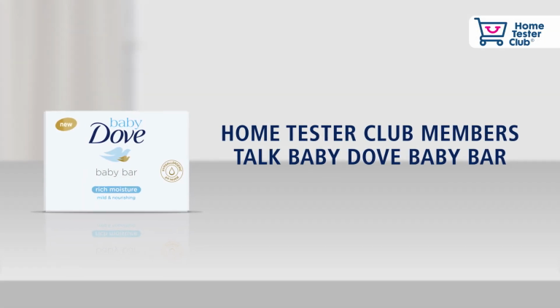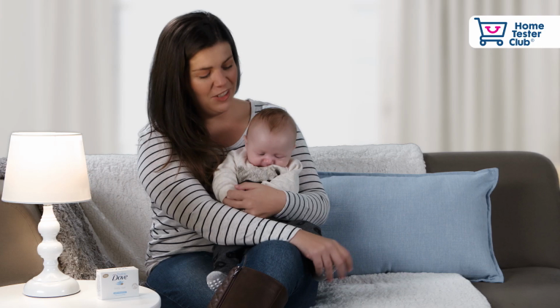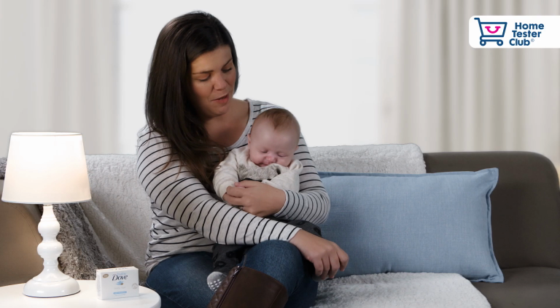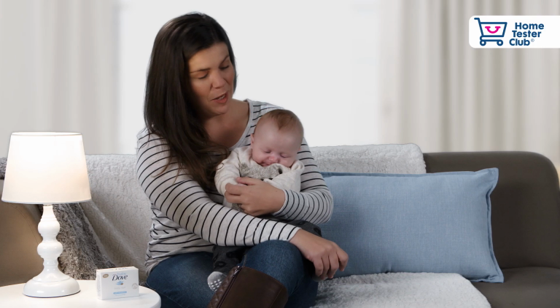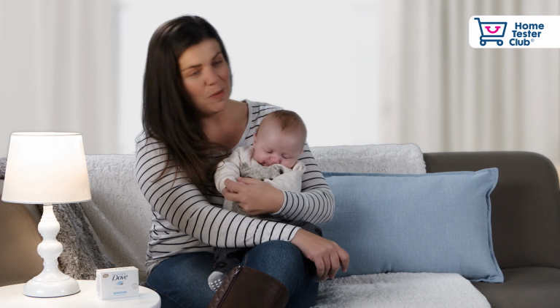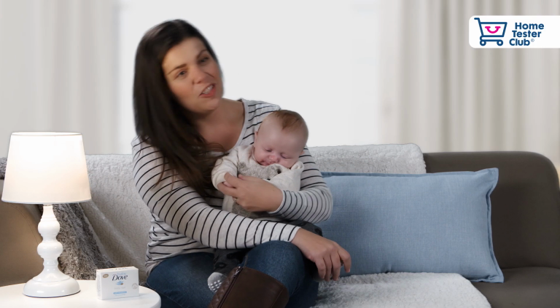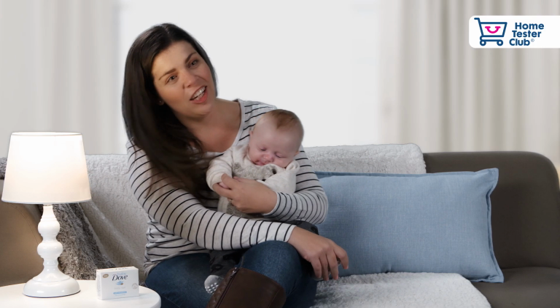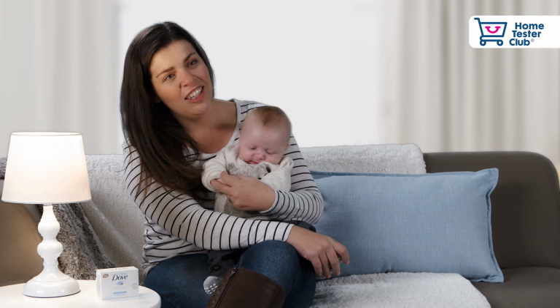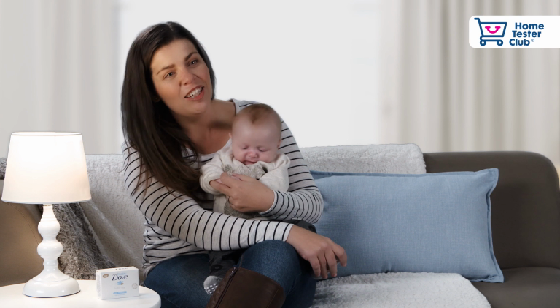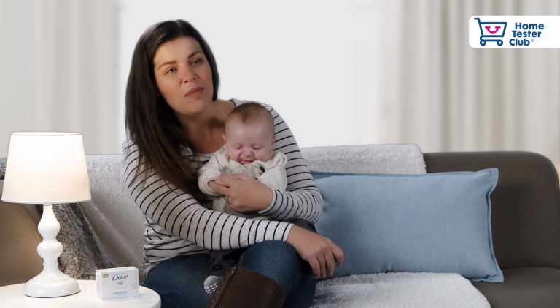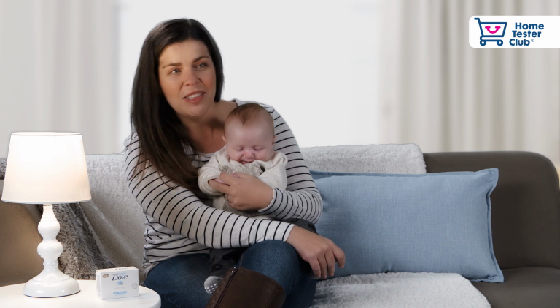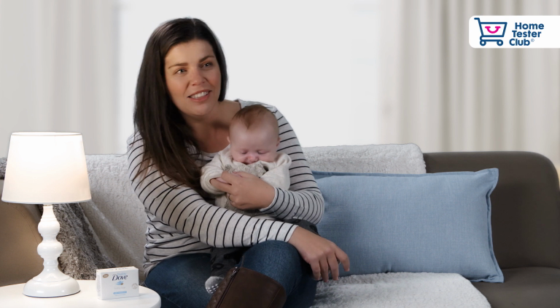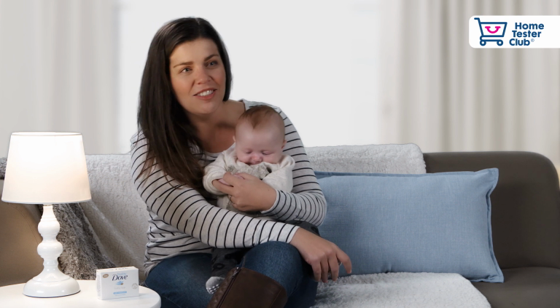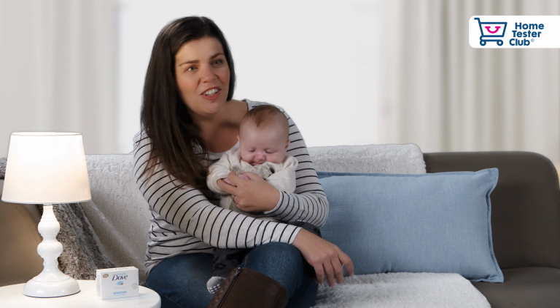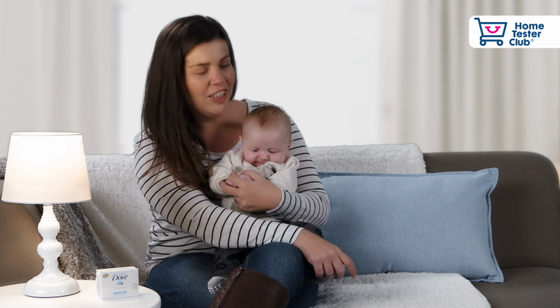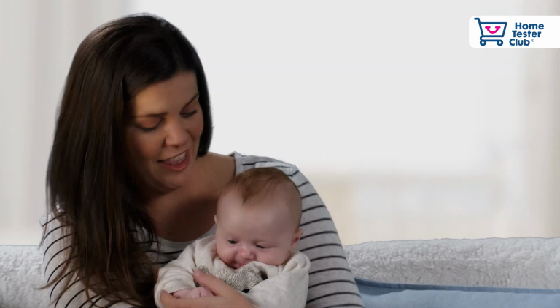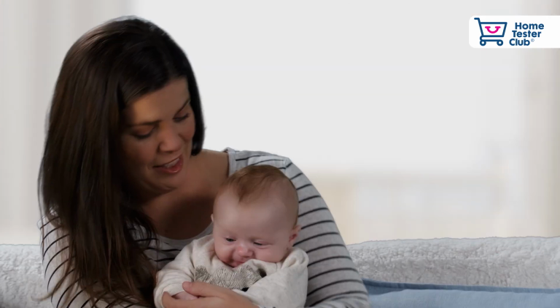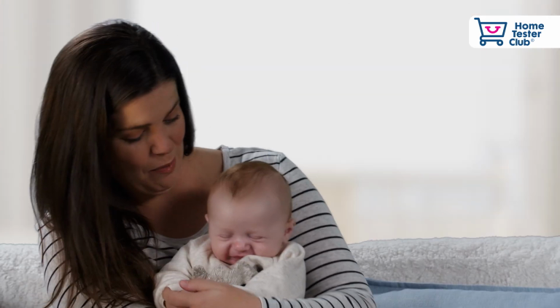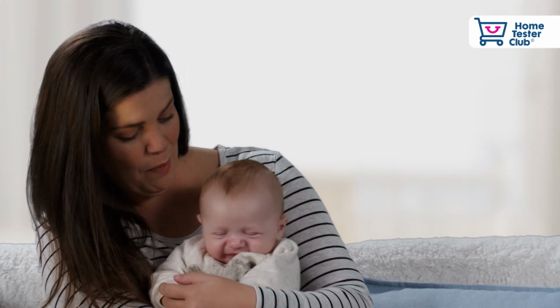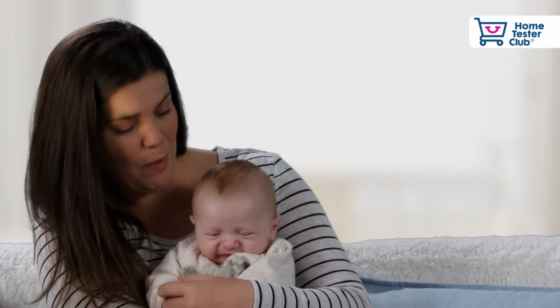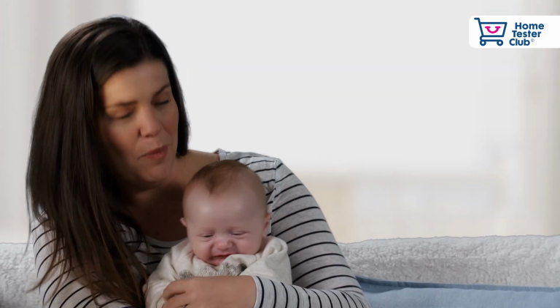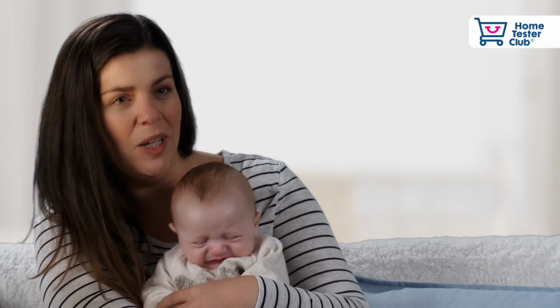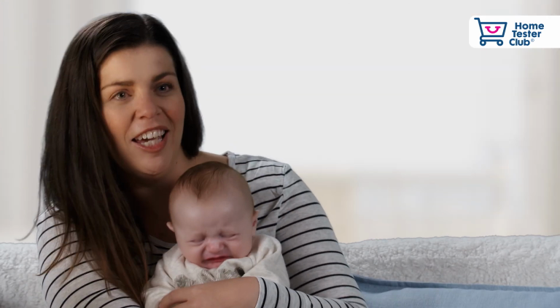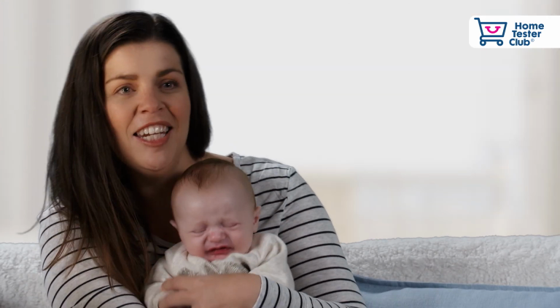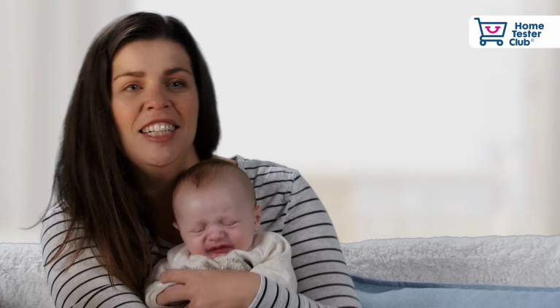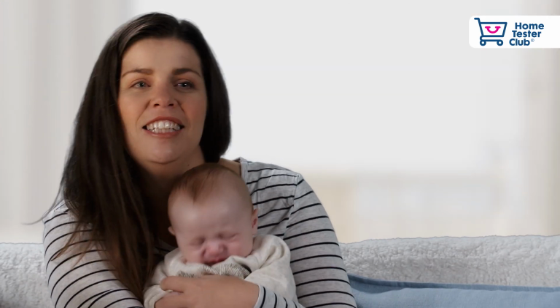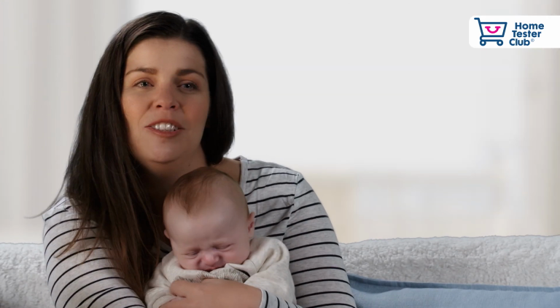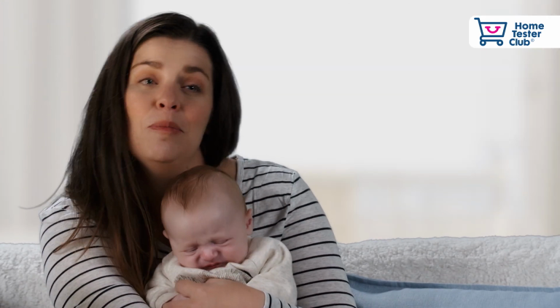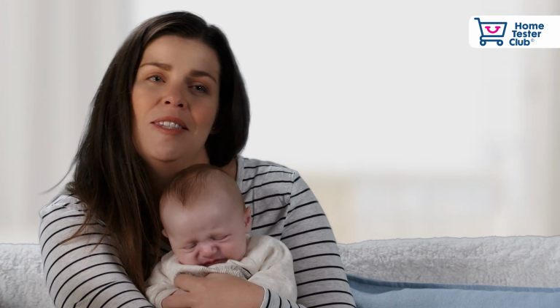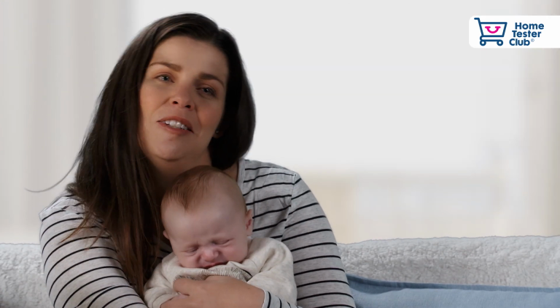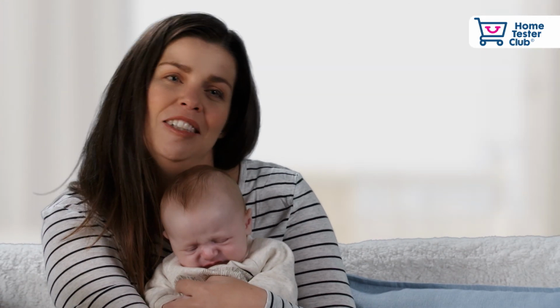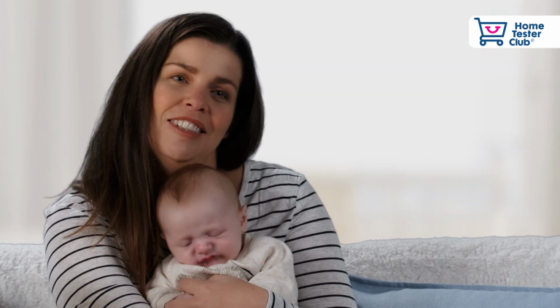Hi, my name is Jackie. I'm 30 years old and this is my baby boy Hayden. He's two months old now.